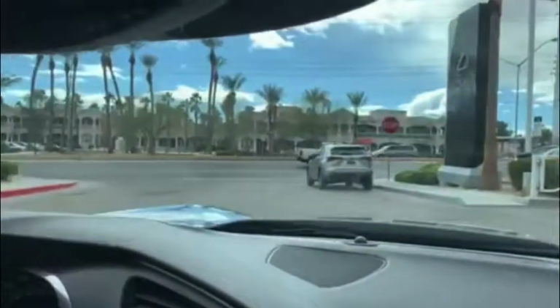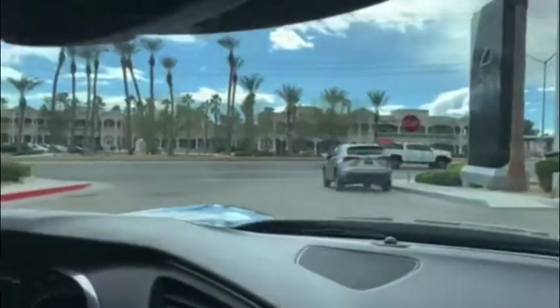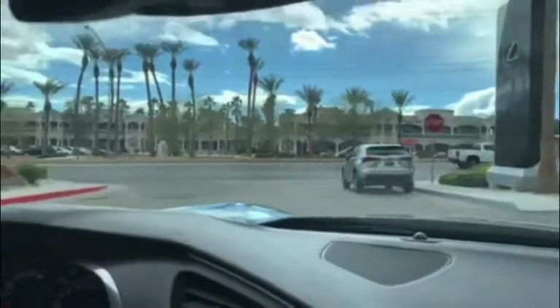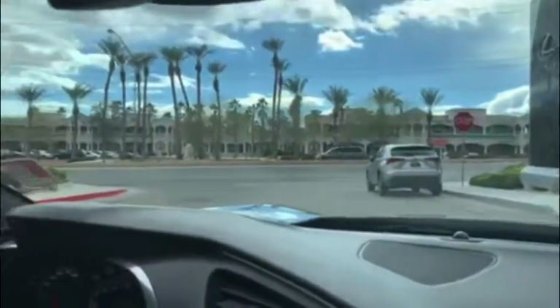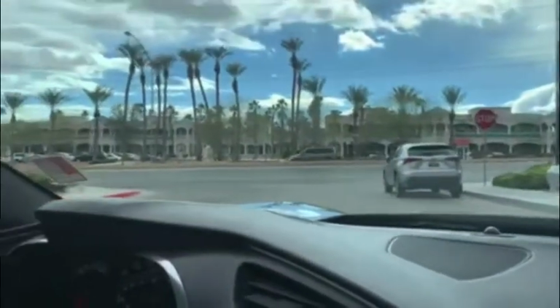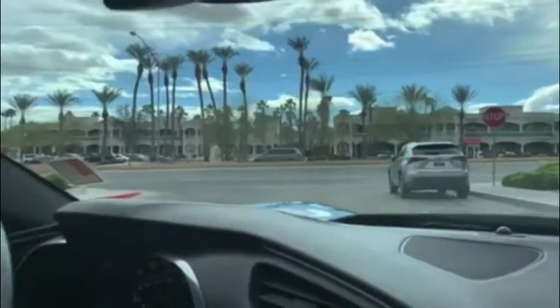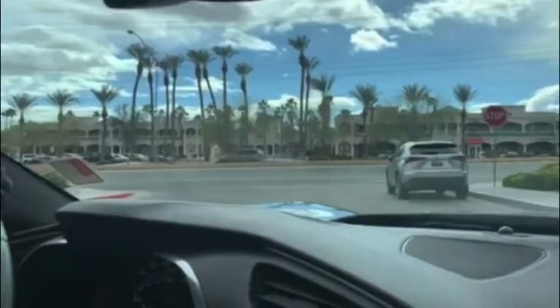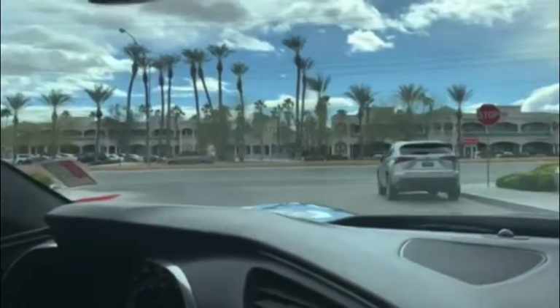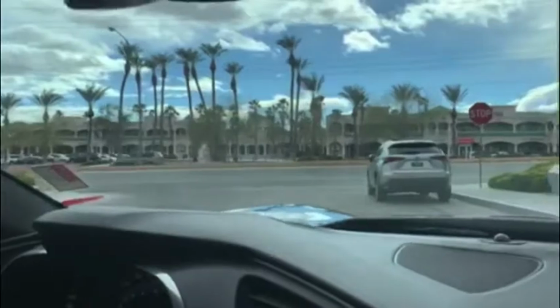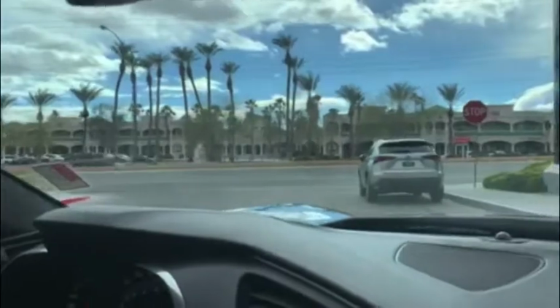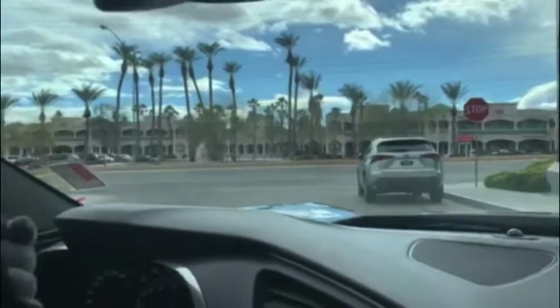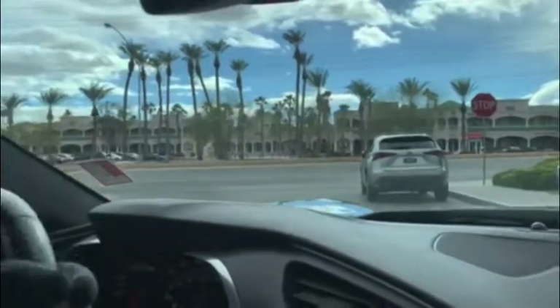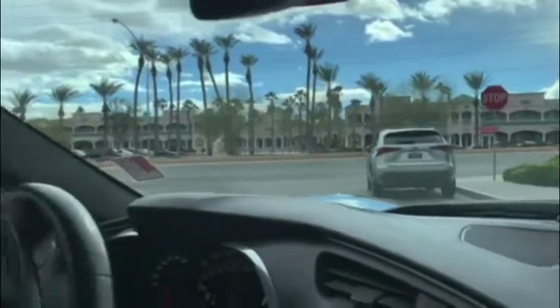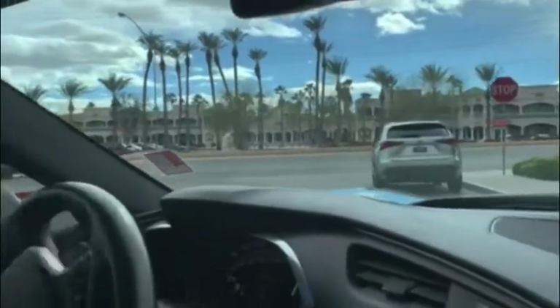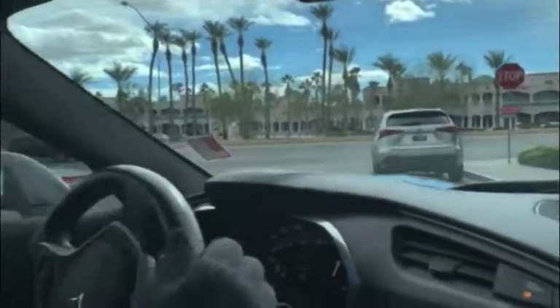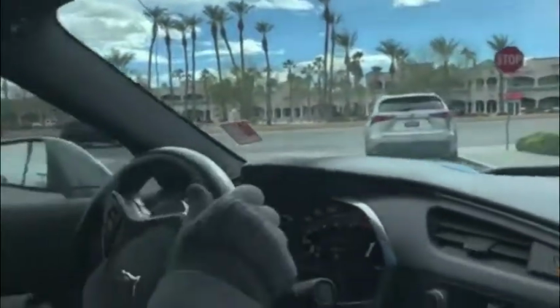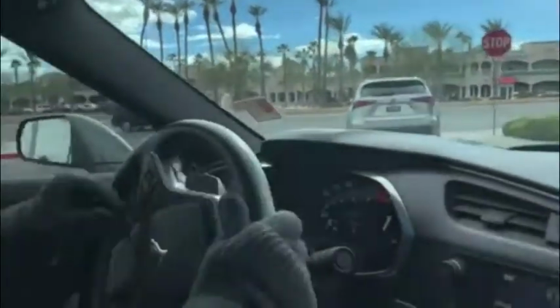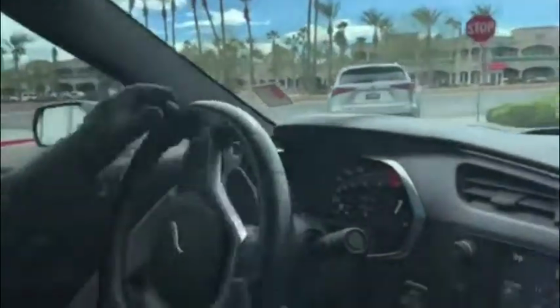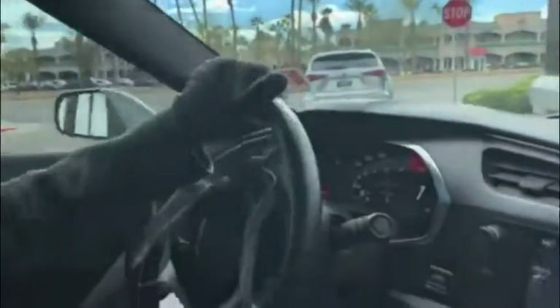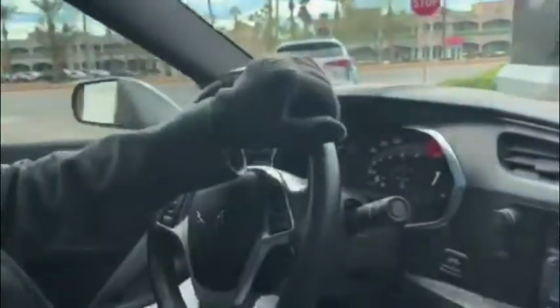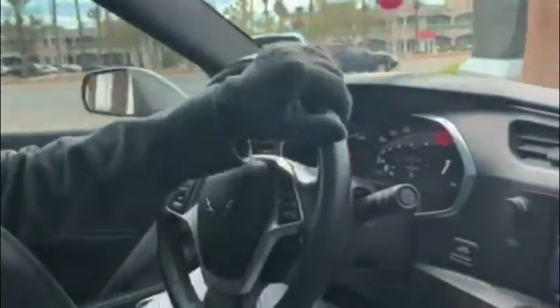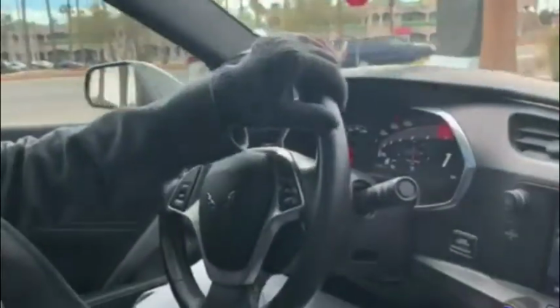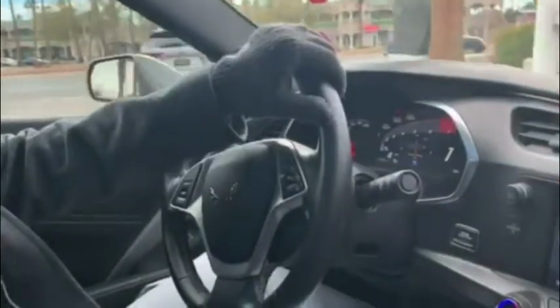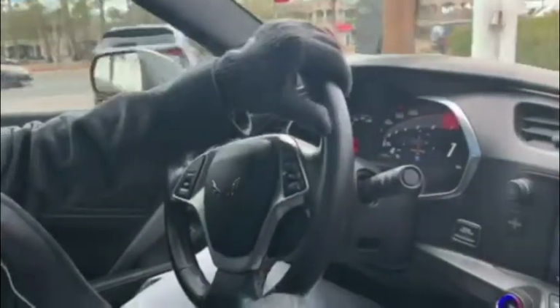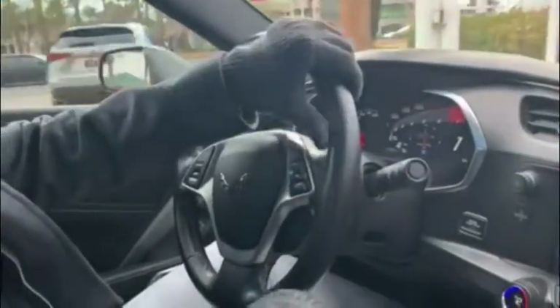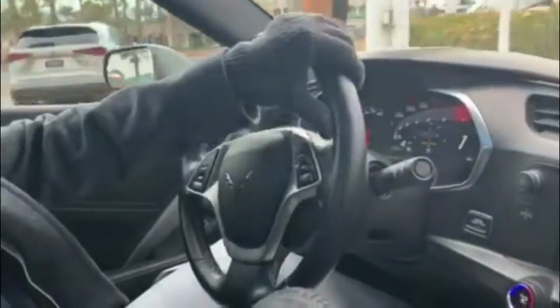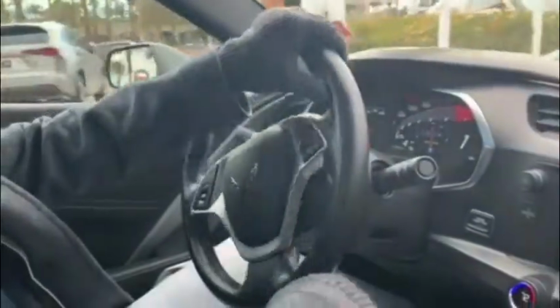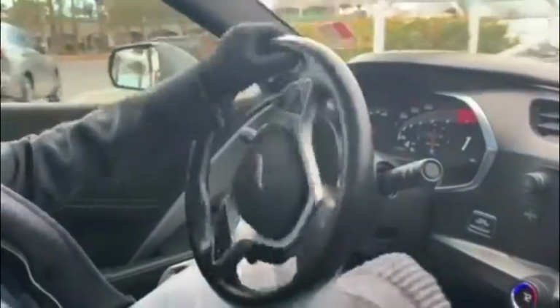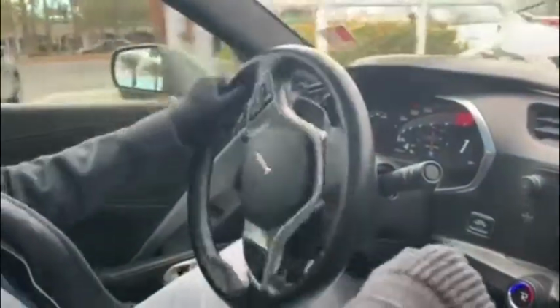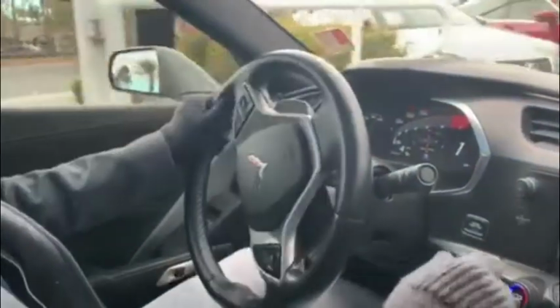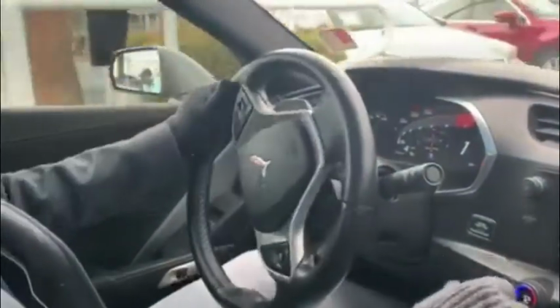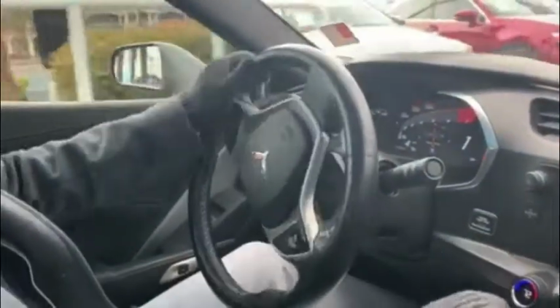It's available today at Lexus of Las Vegas. Call me at 702-371-2174.